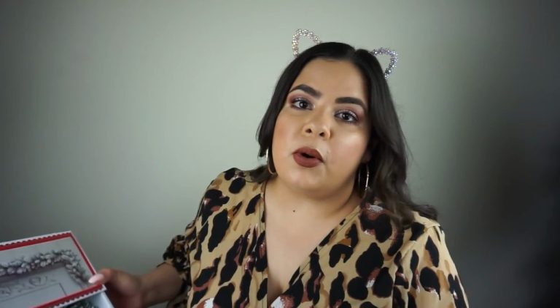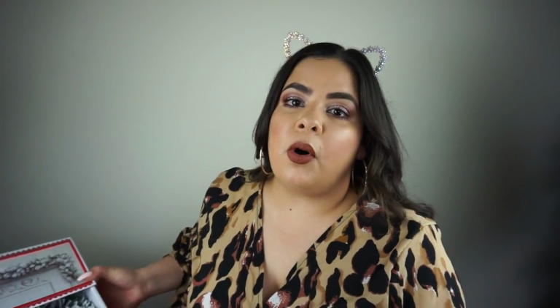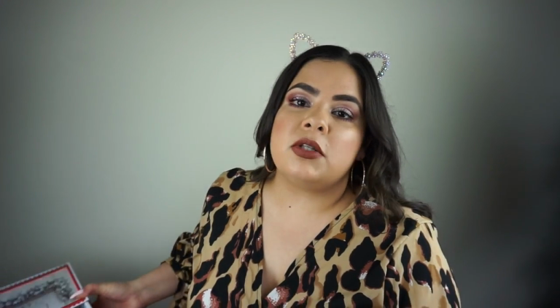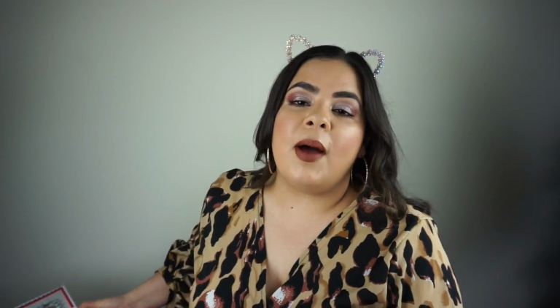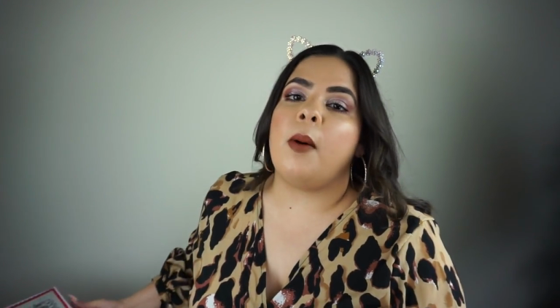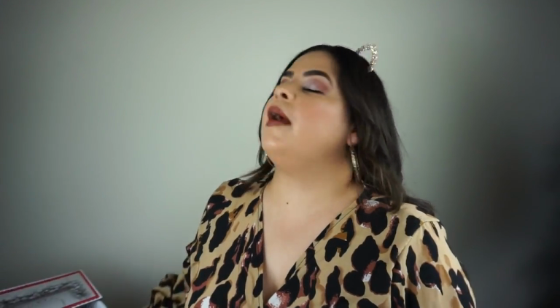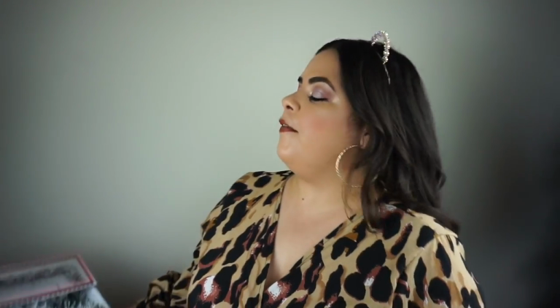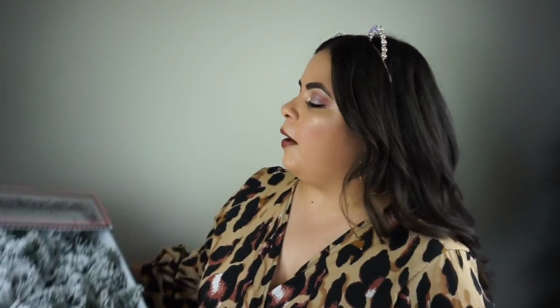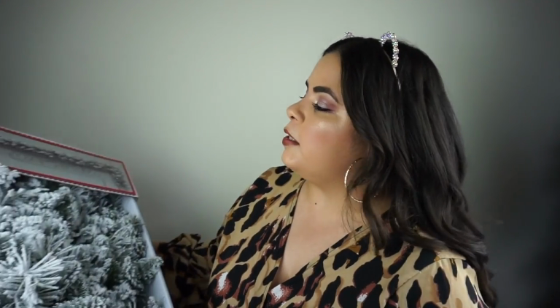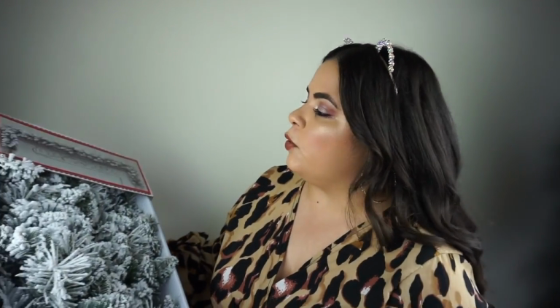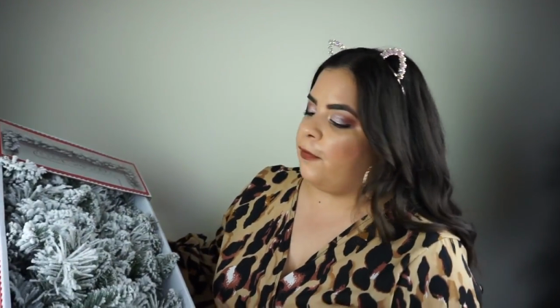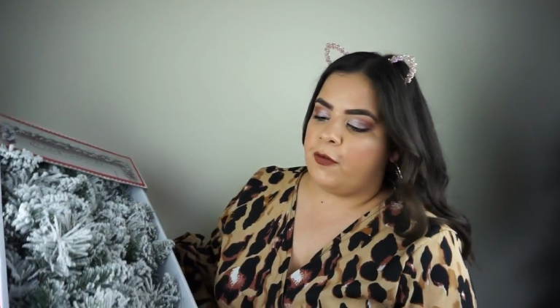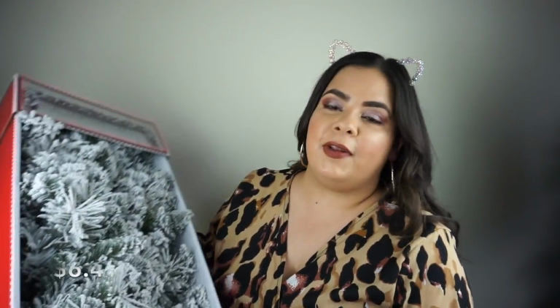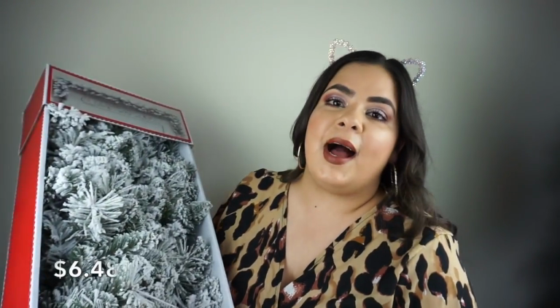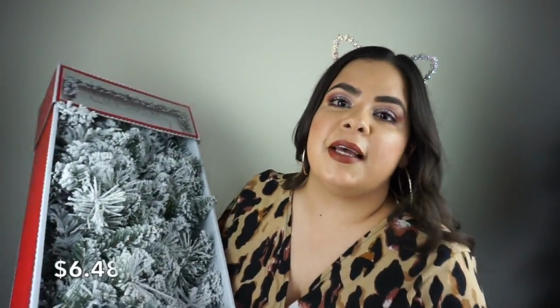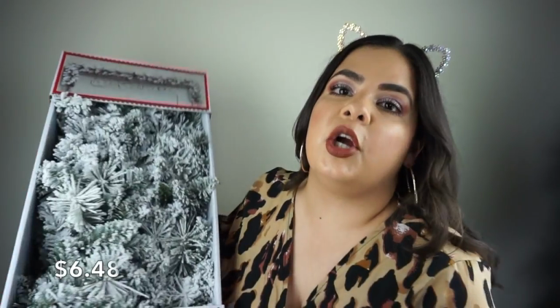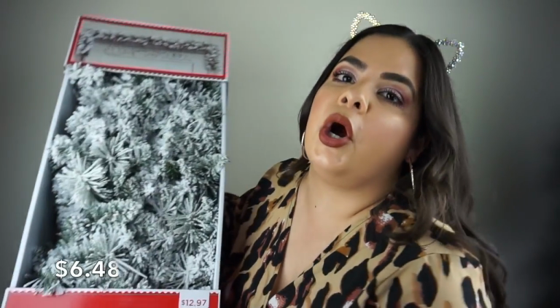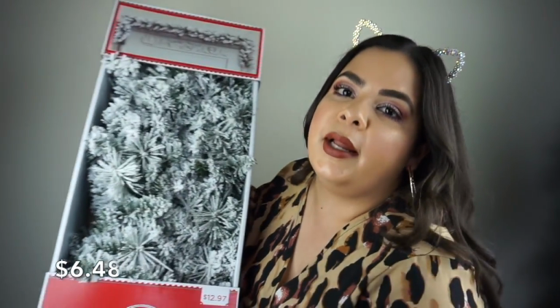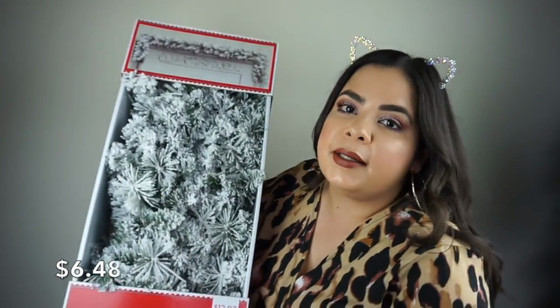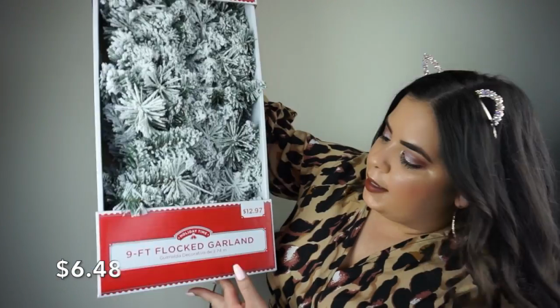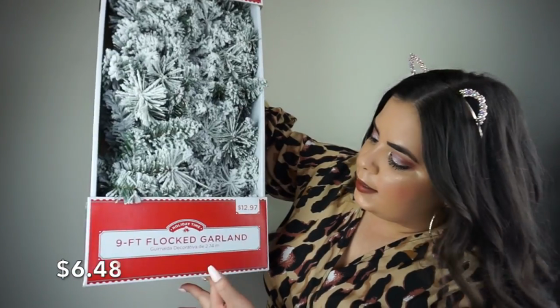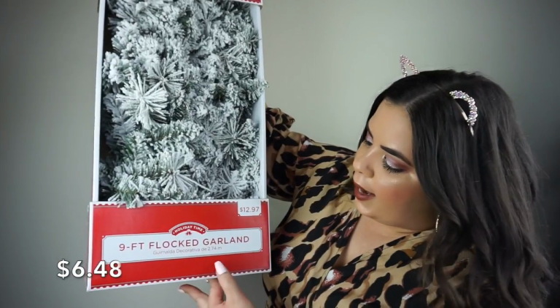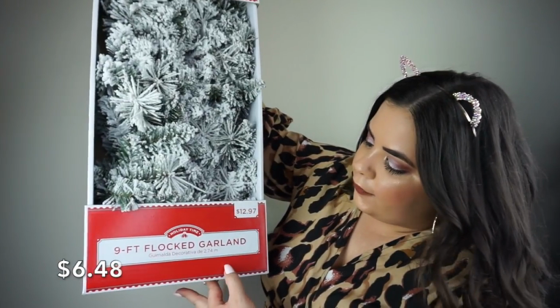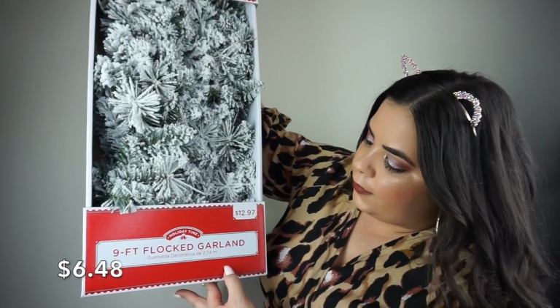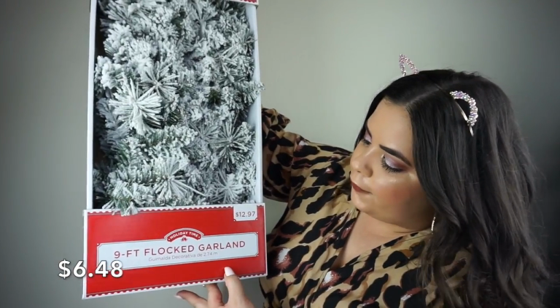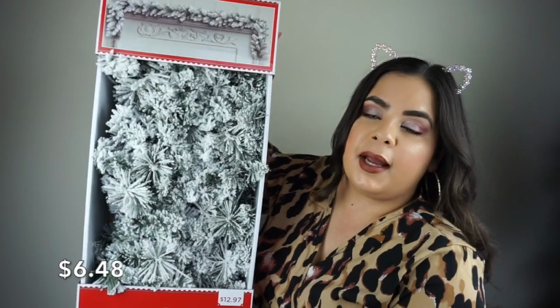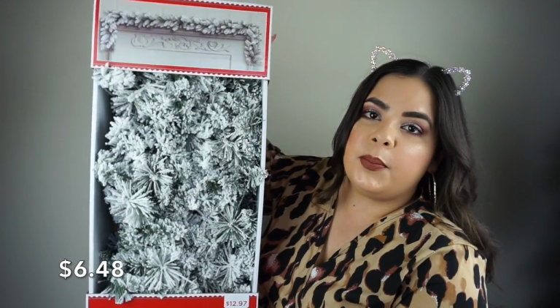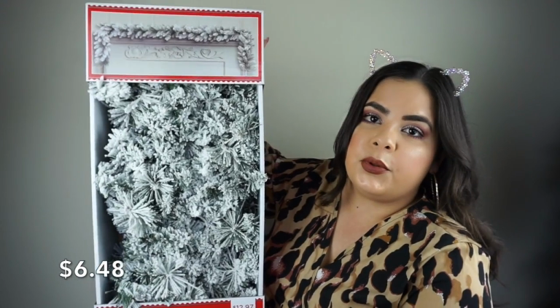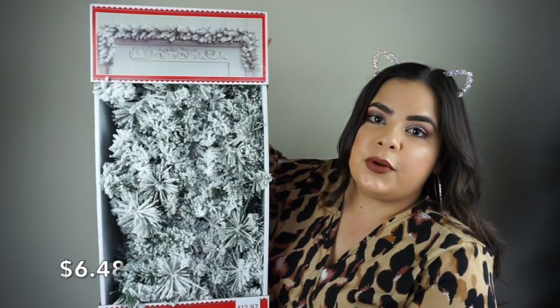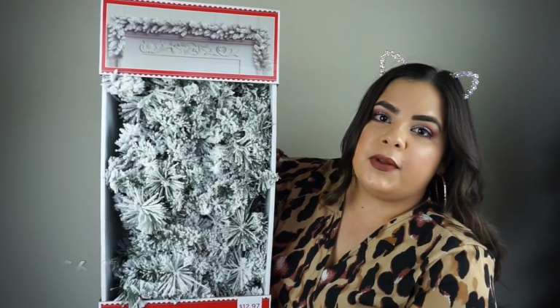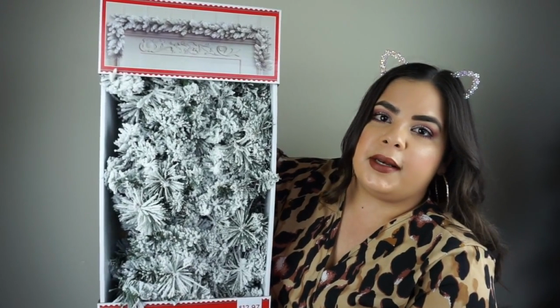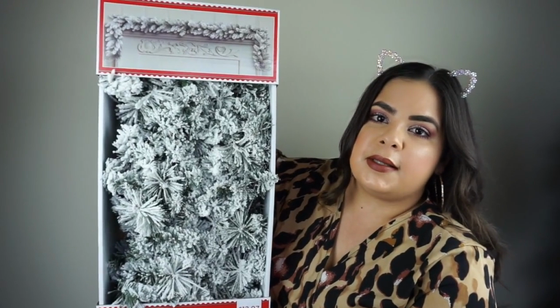At Walmart I also found this beautiful flocked garland — it's nine feet. Look at how beautiful that is.